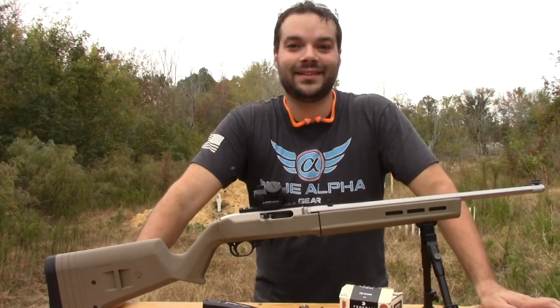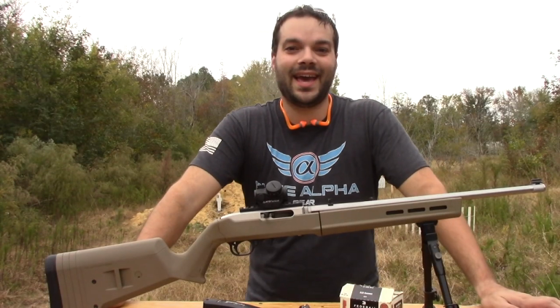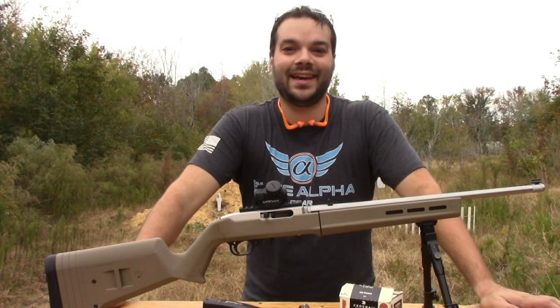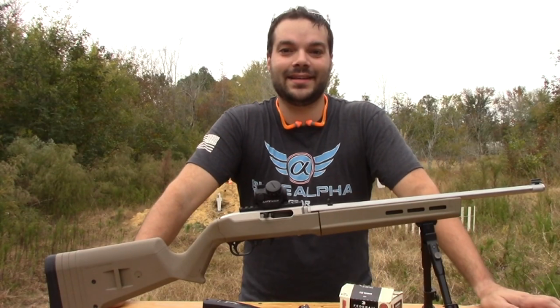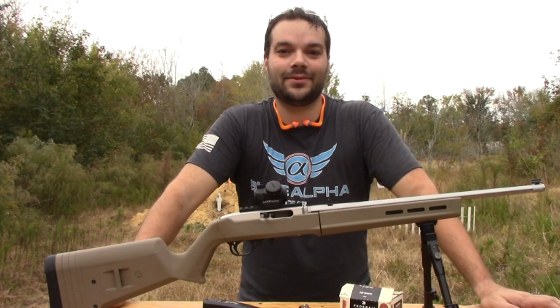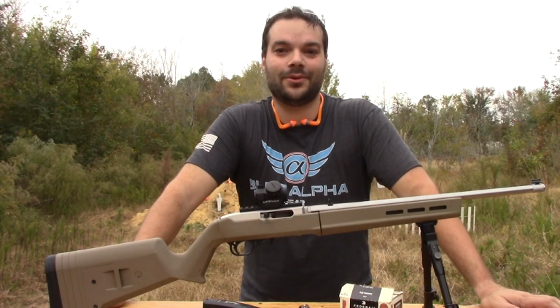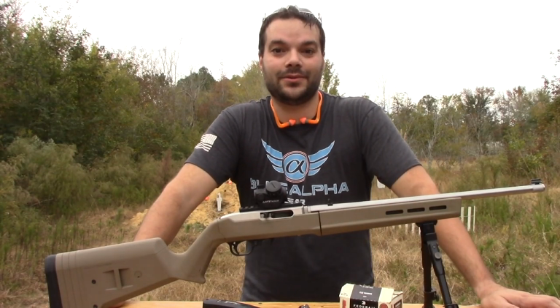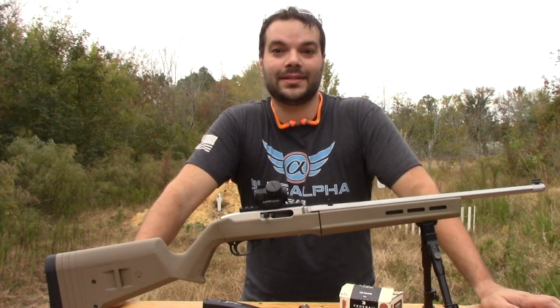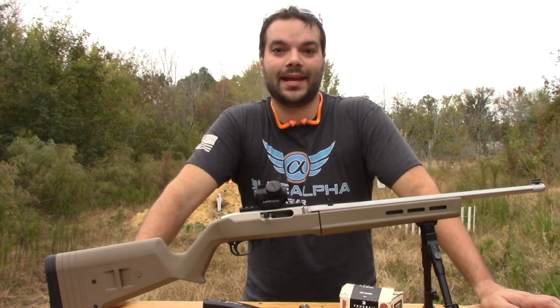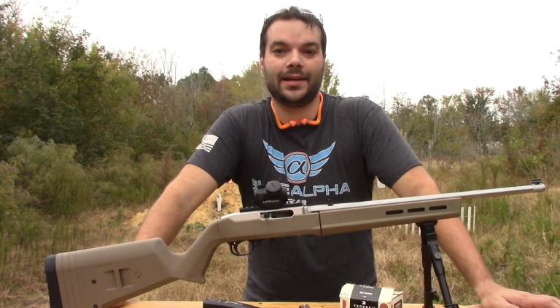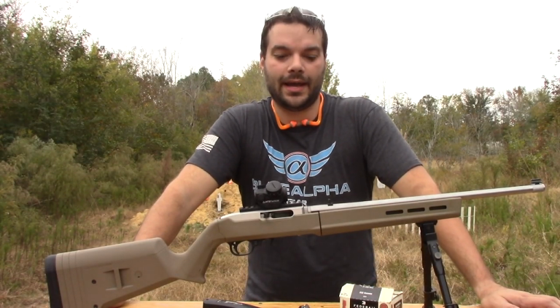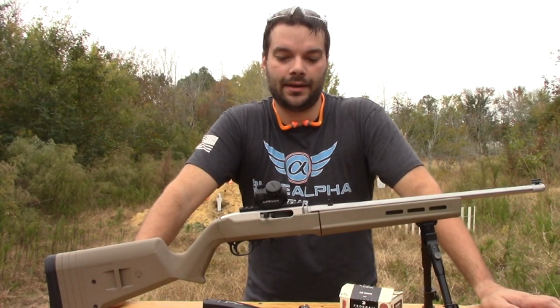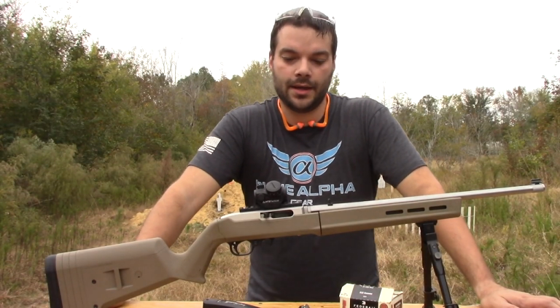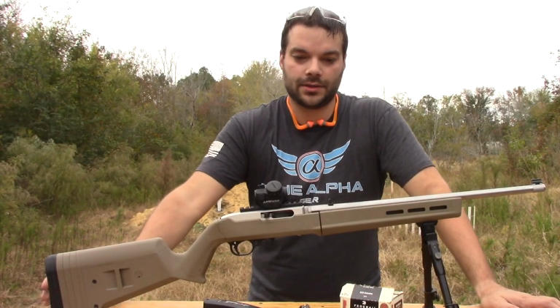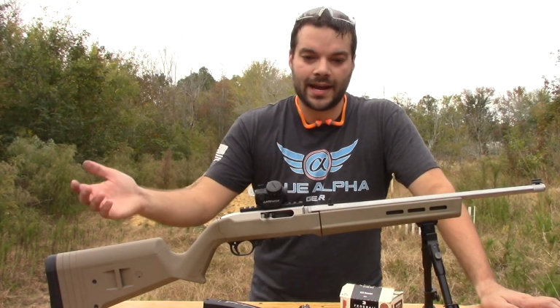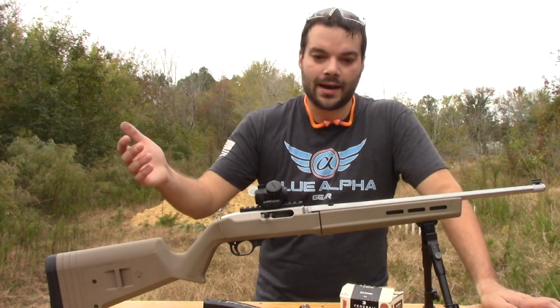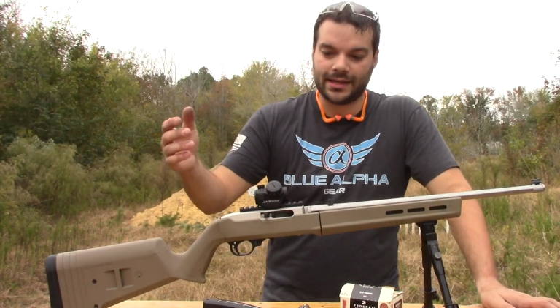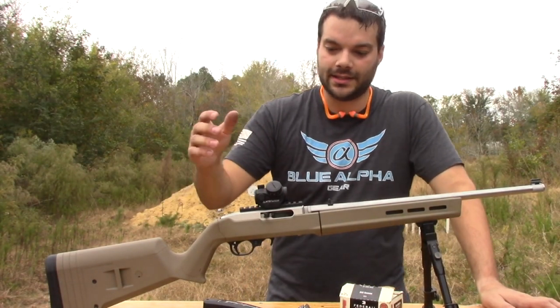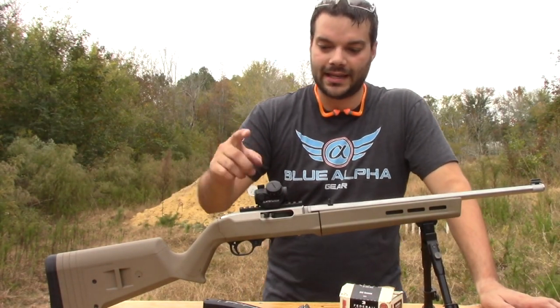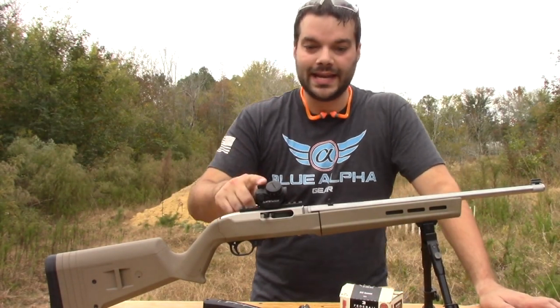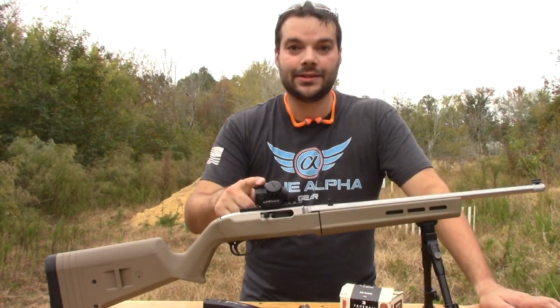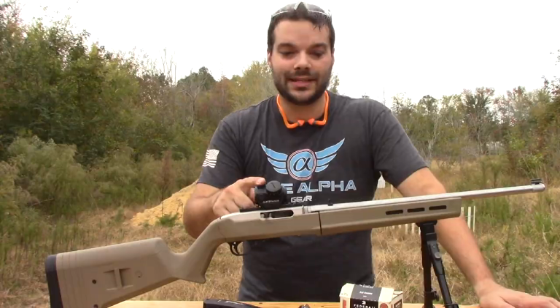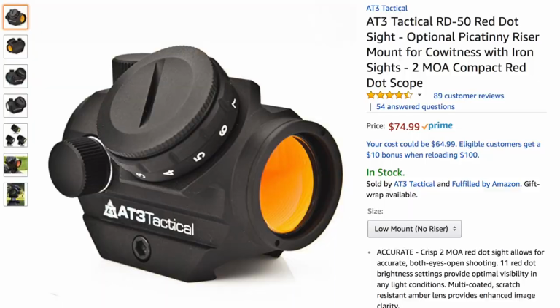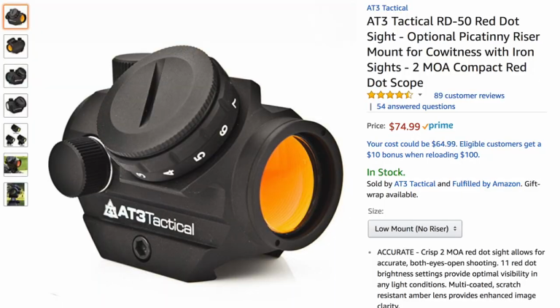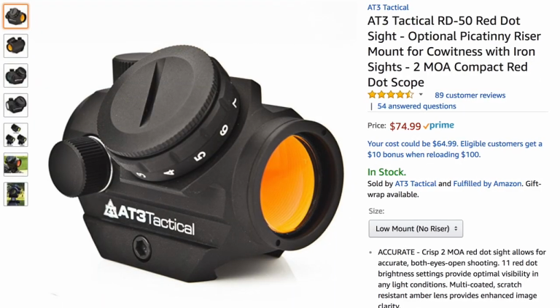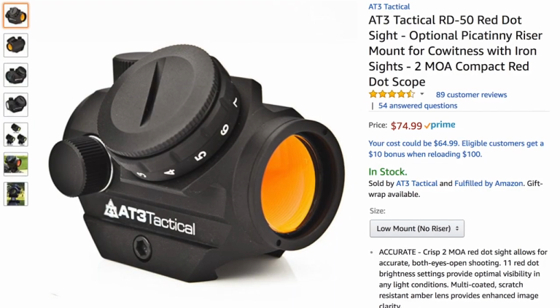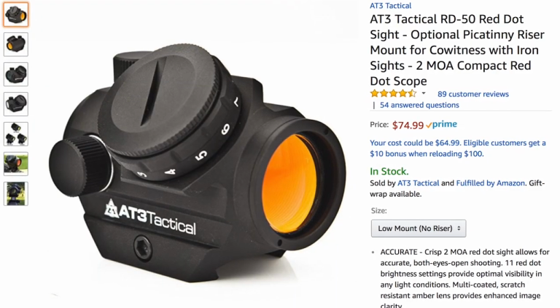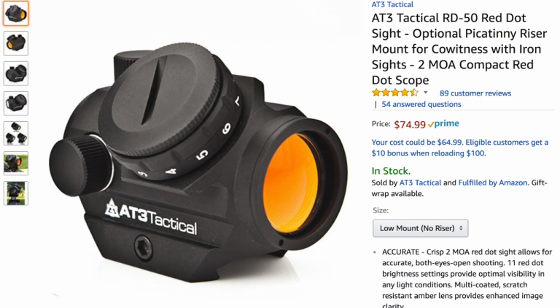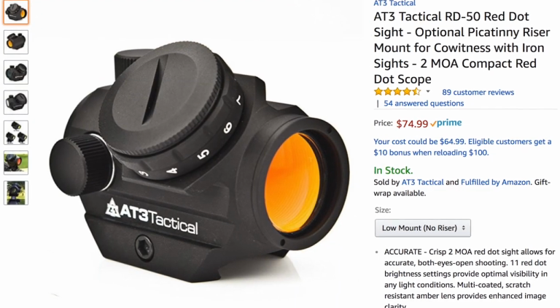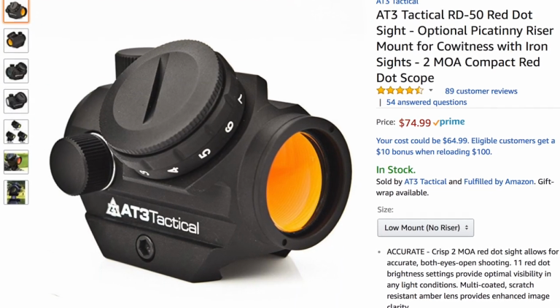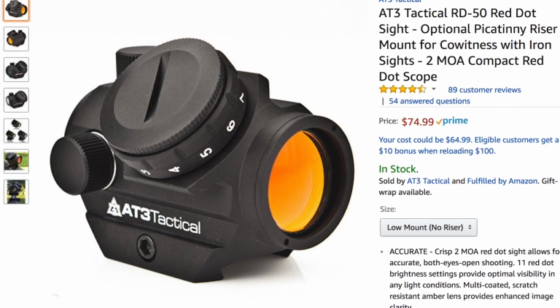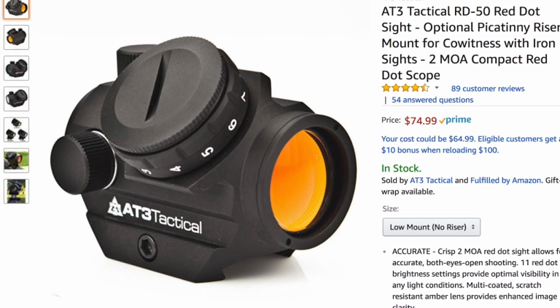Hey guys, Outdoor Enthusiast88 here again. So today I'm out here testing this AT3 Tactical RD50 Red Dot Sight.